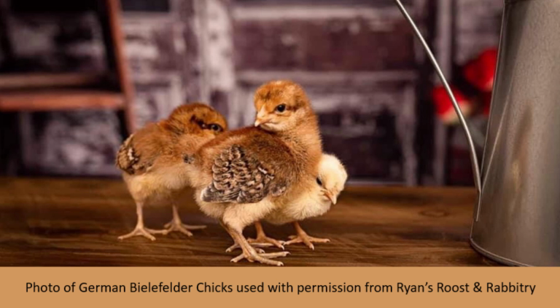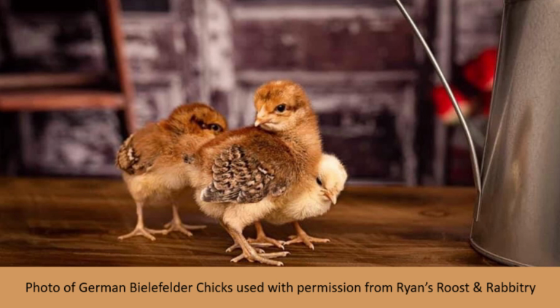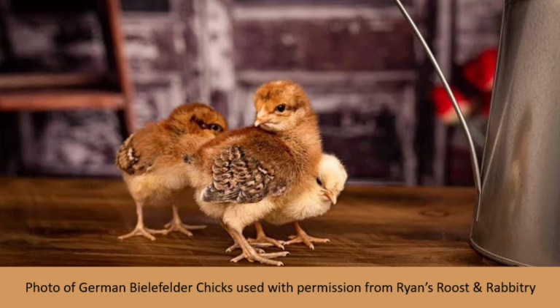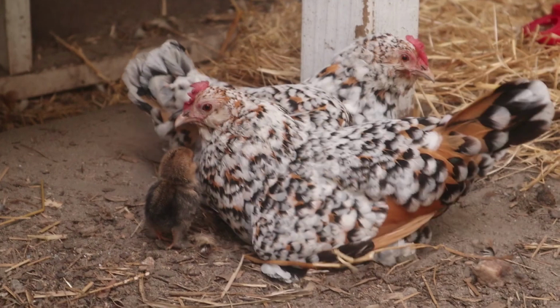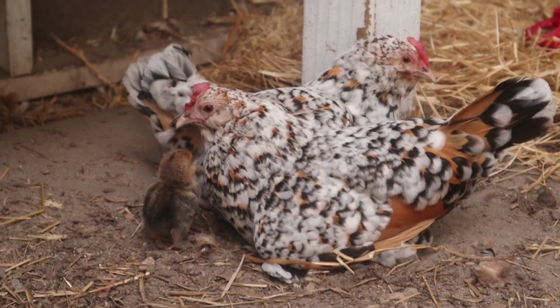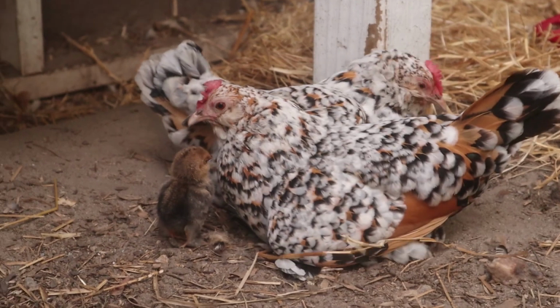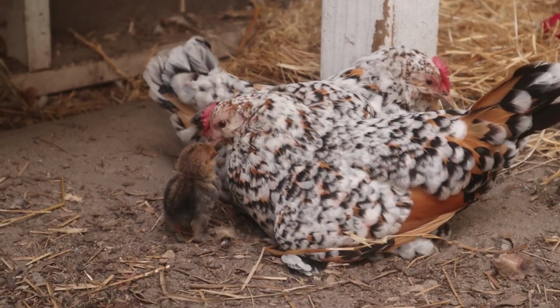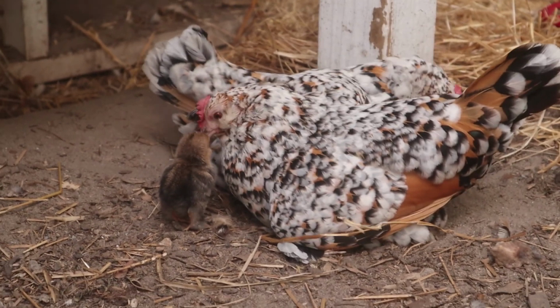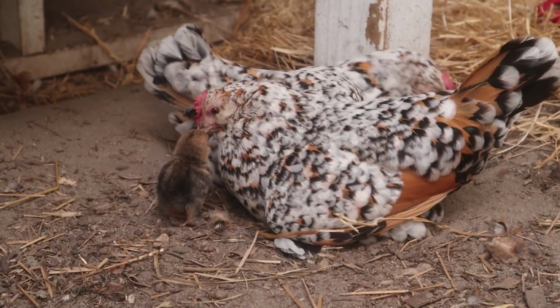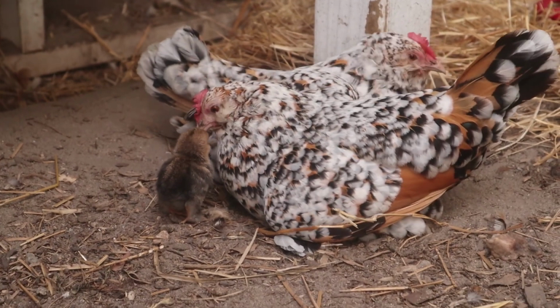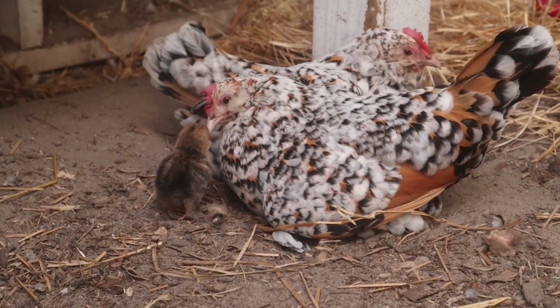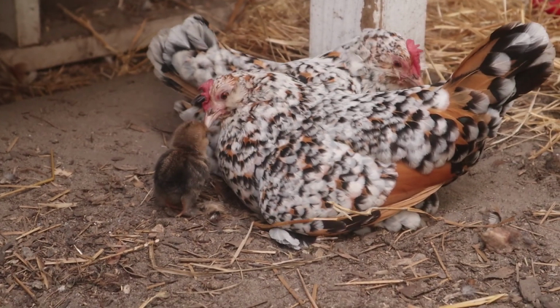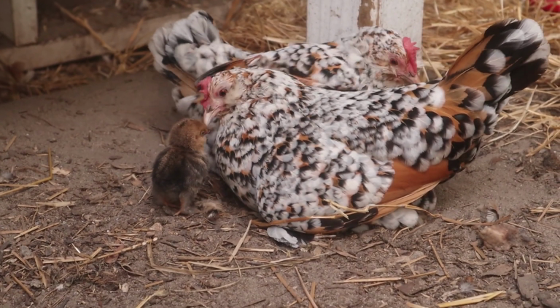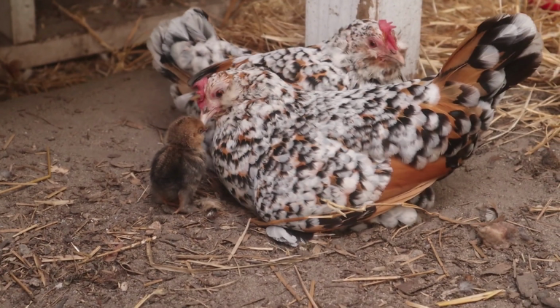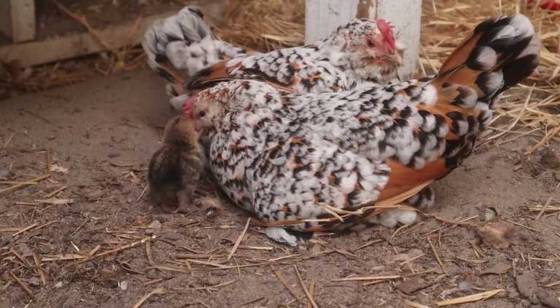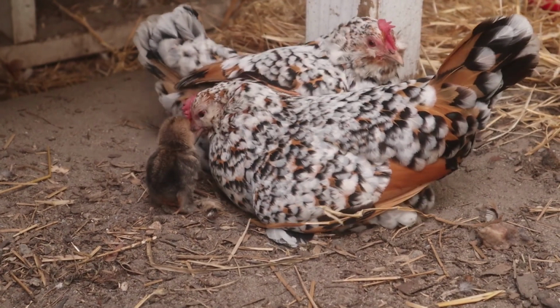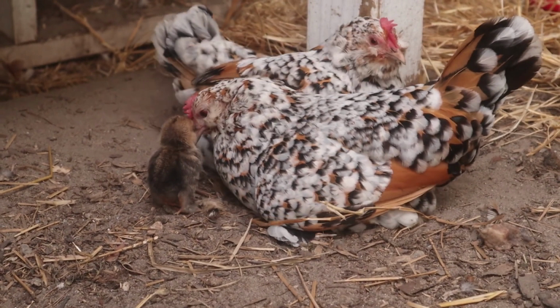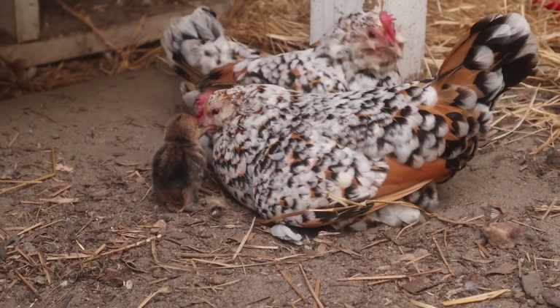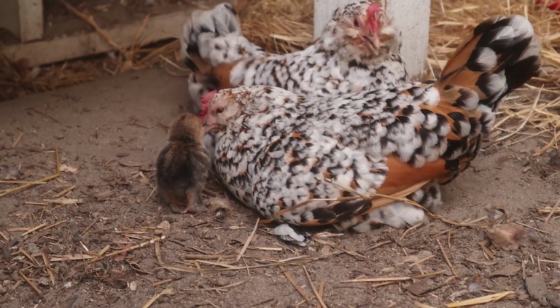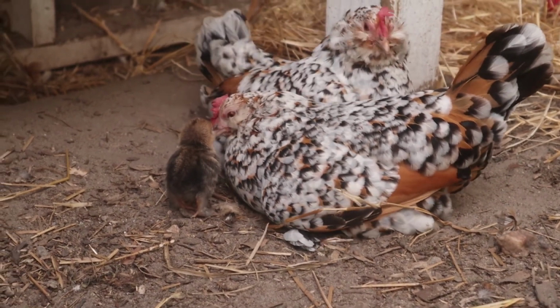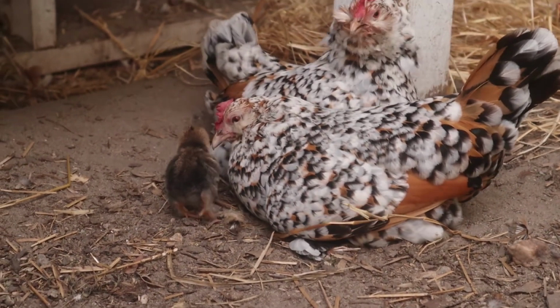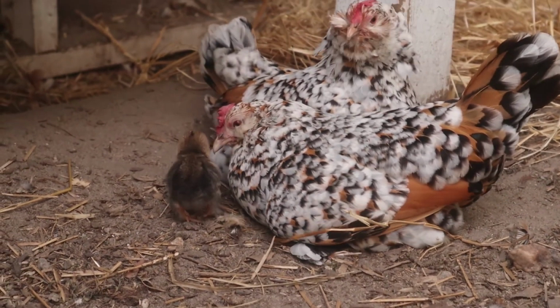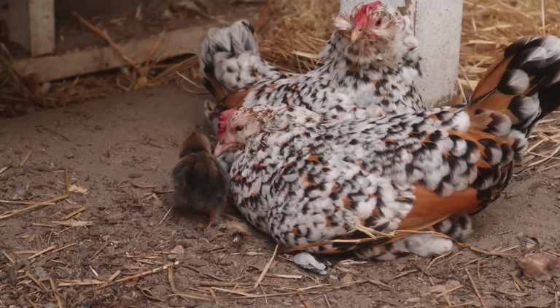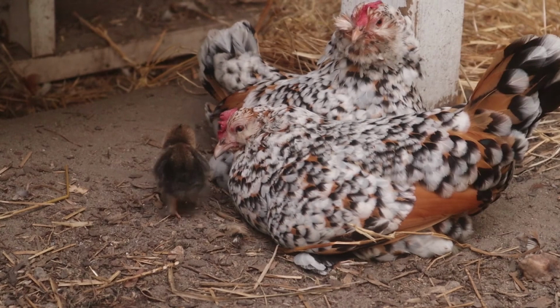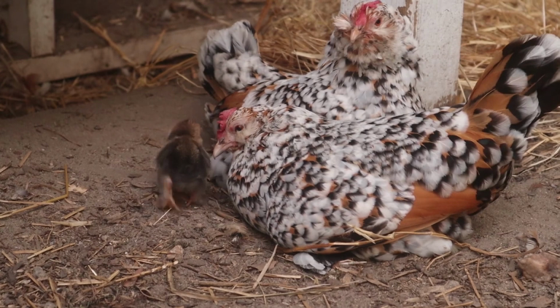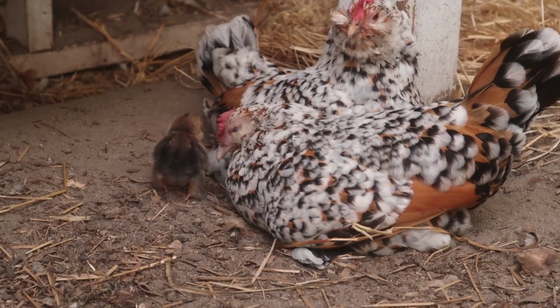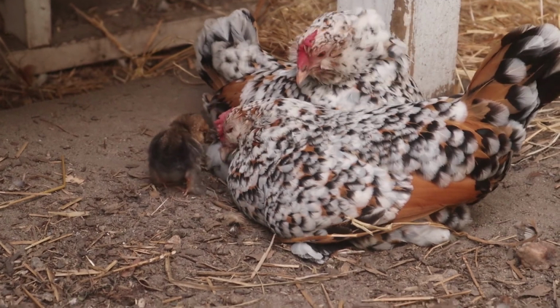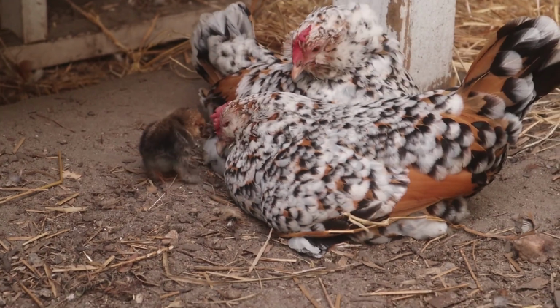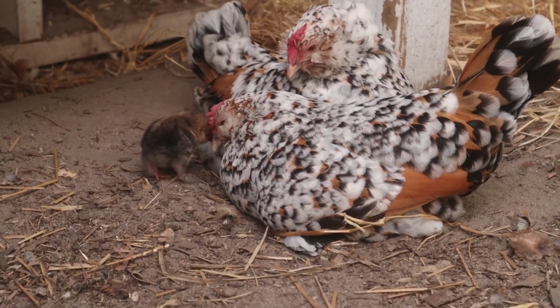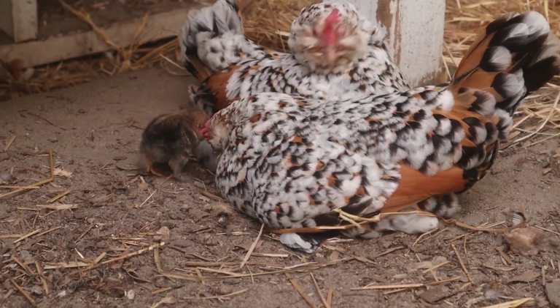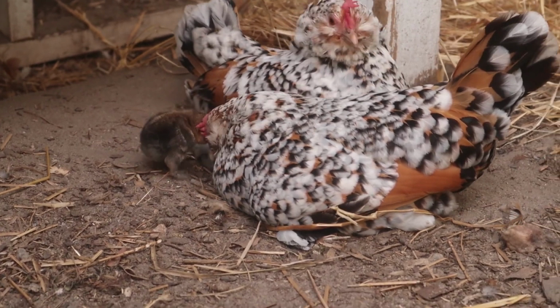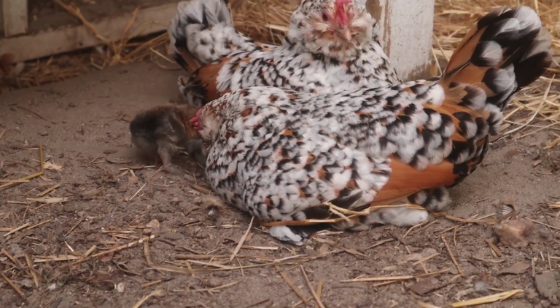Thank you so much for watching, and this concludes the third part of our chicken genetics series. Thank you so much!